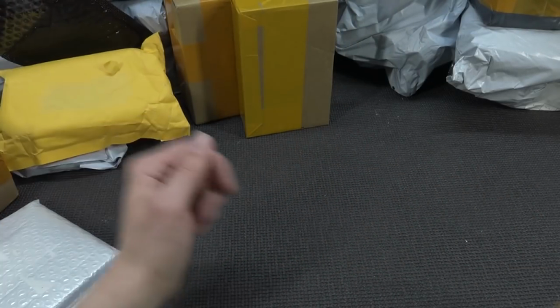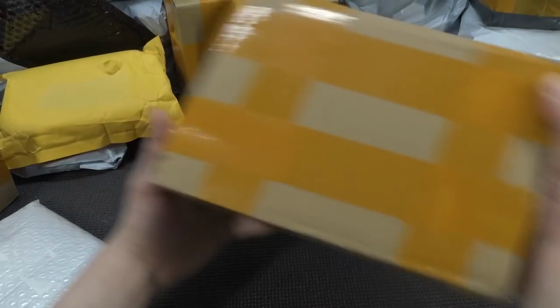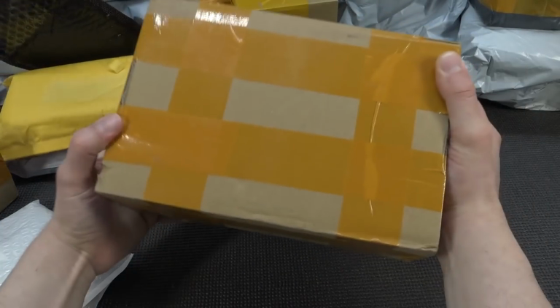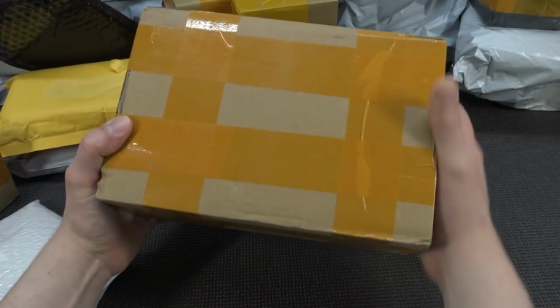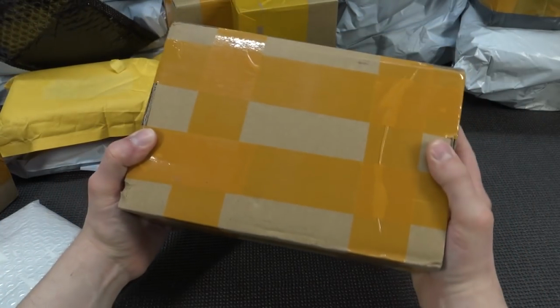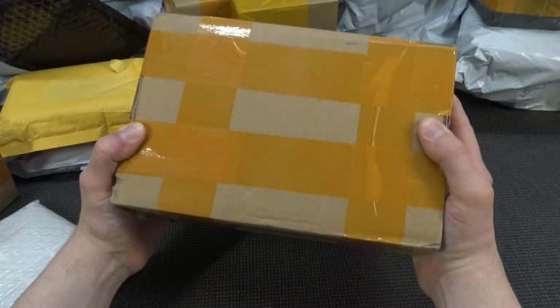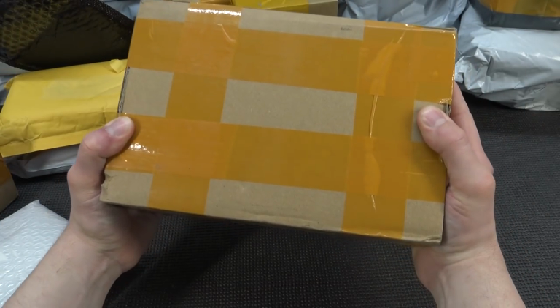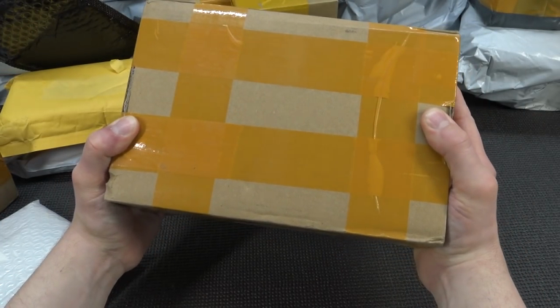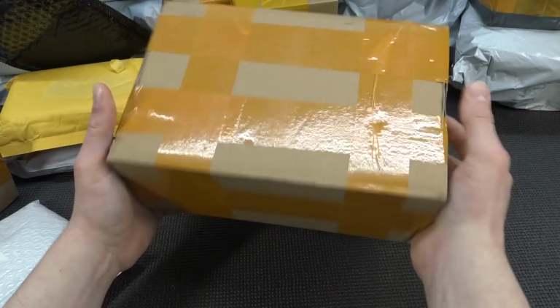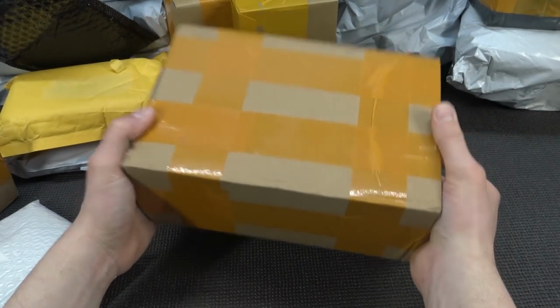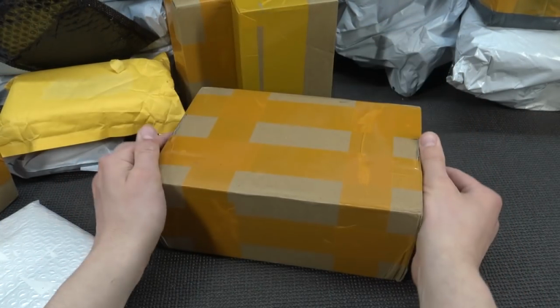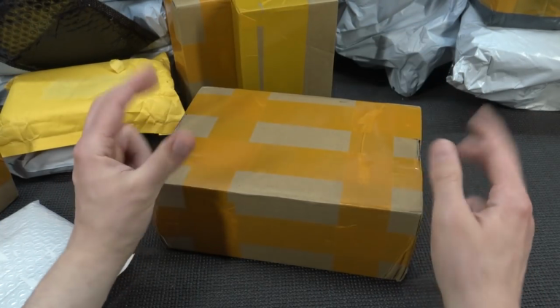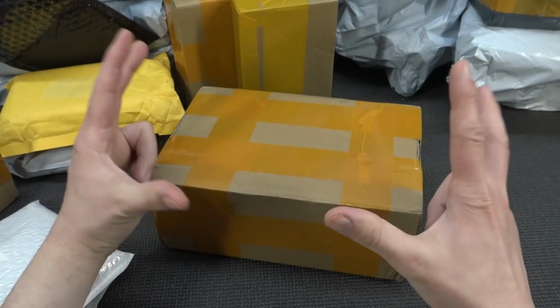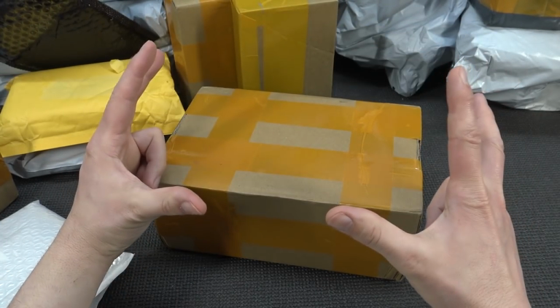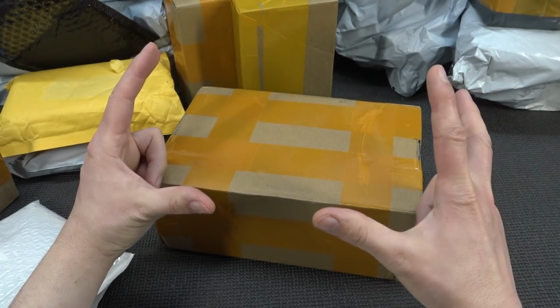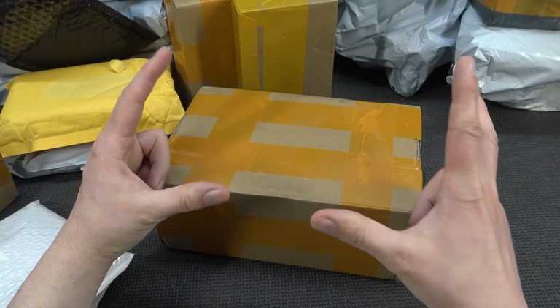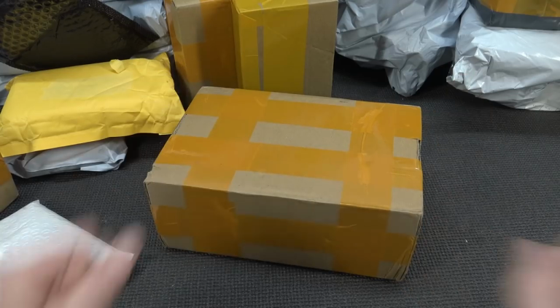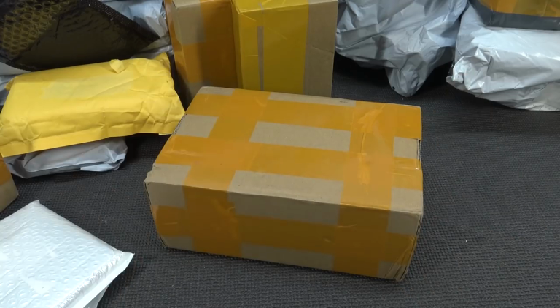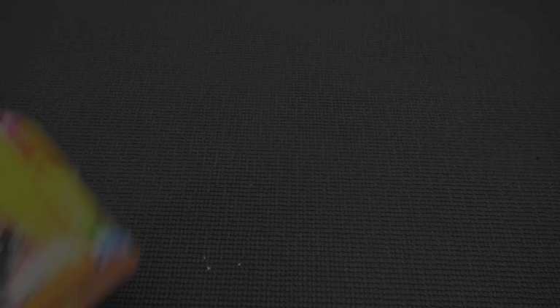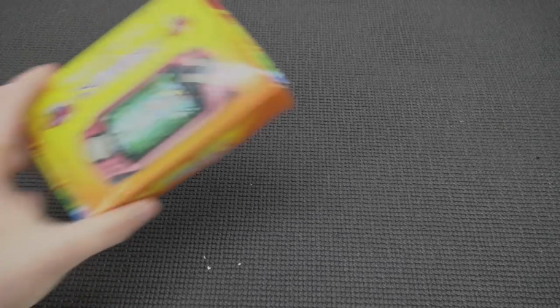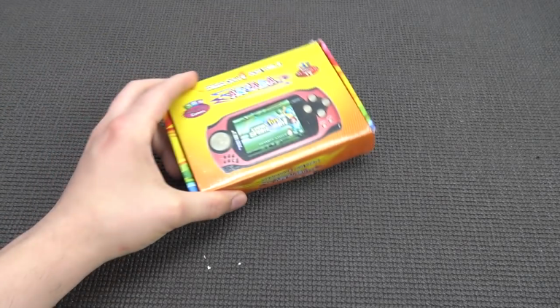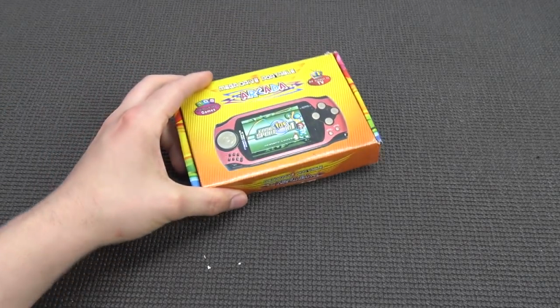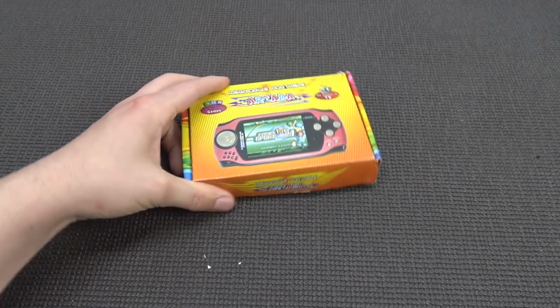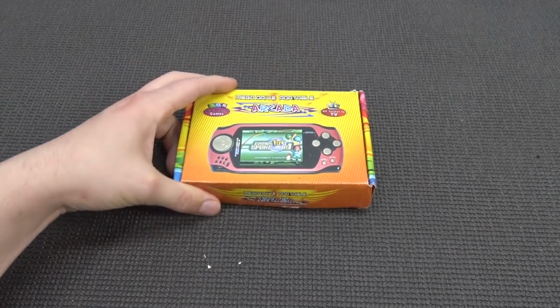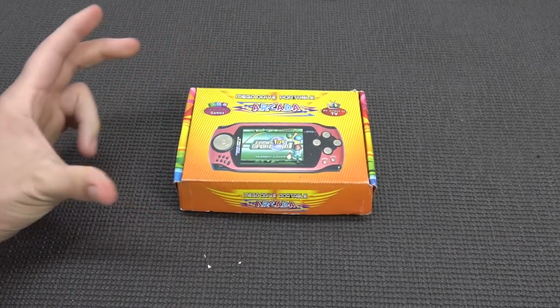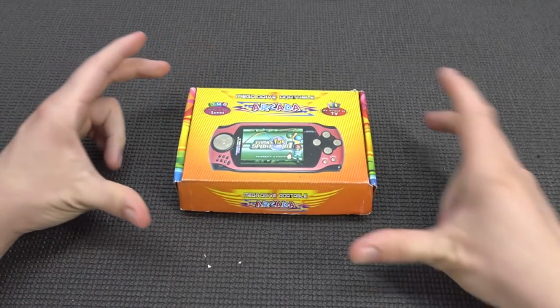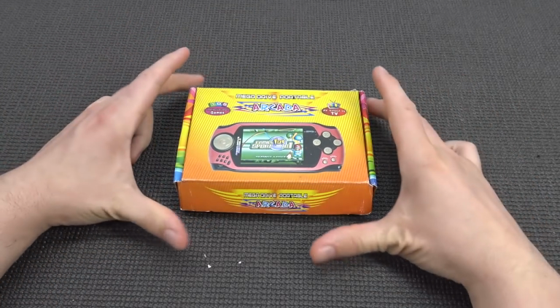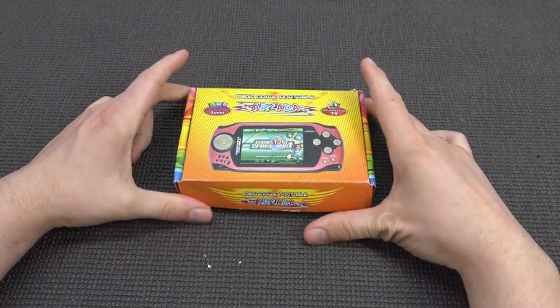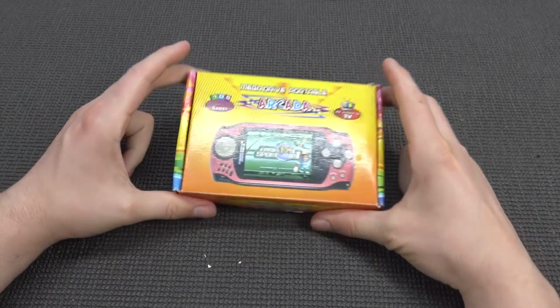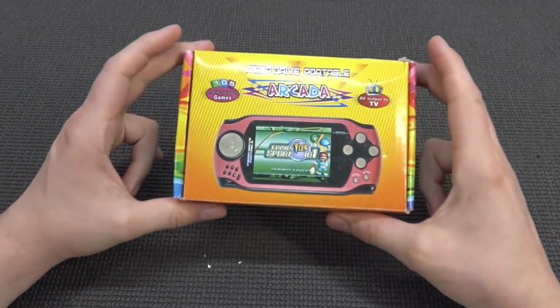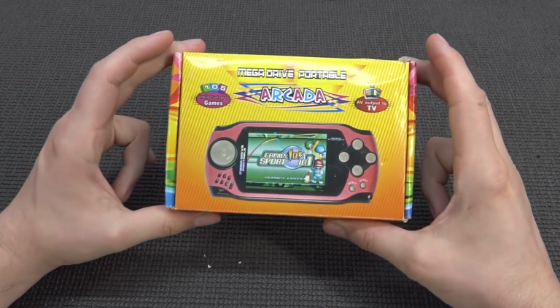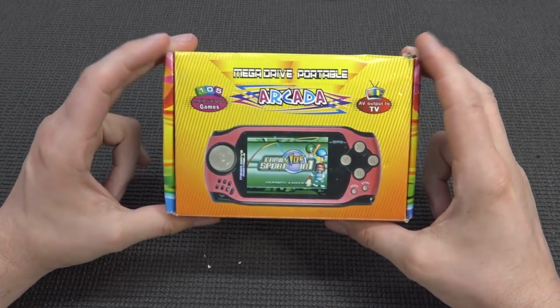It's time for more packages from China. Let's go! Hey guys, welcome back to the channel. It's awesome that you're tuning in.